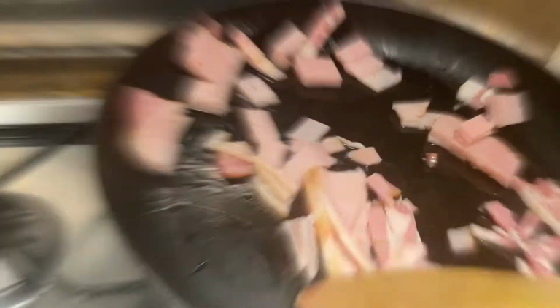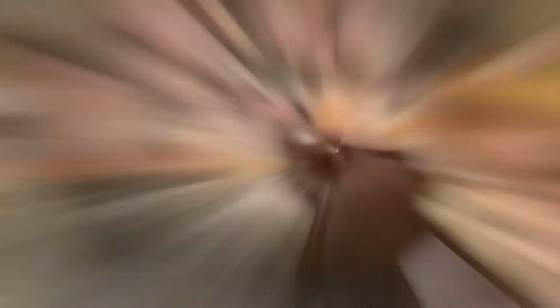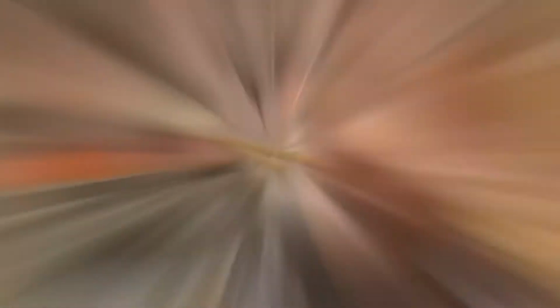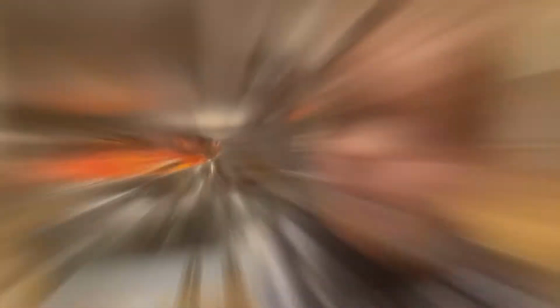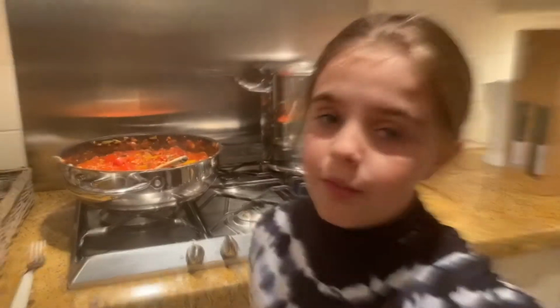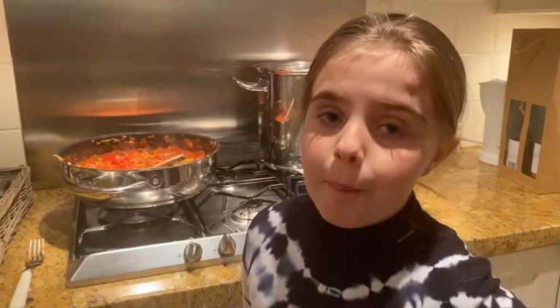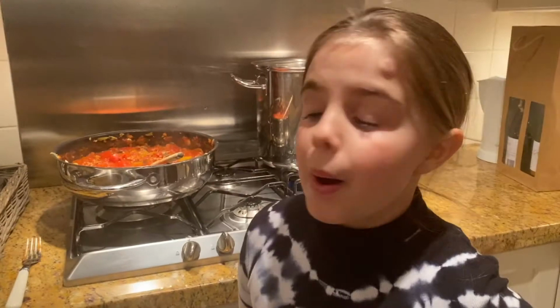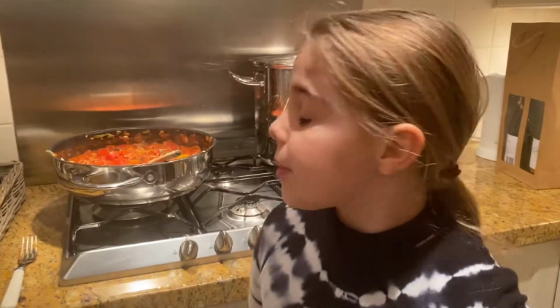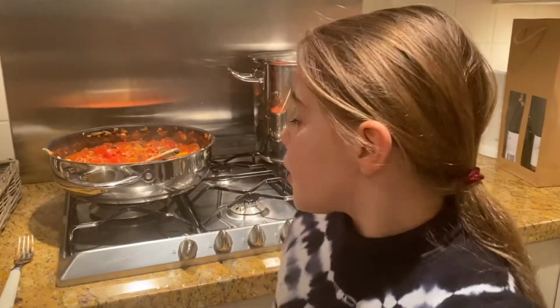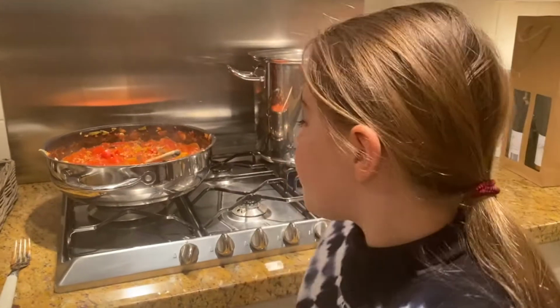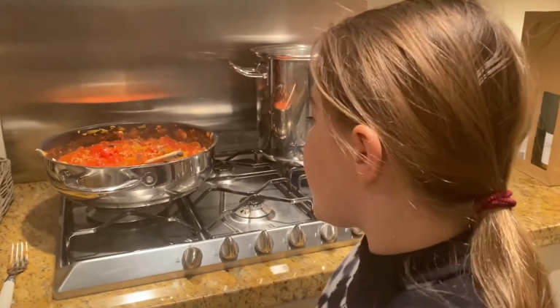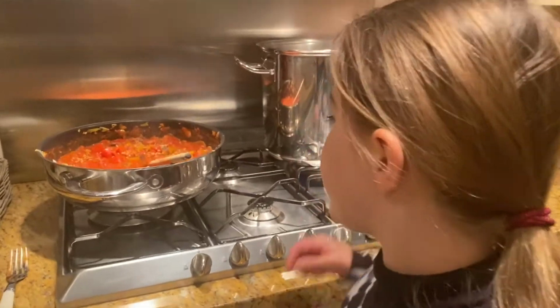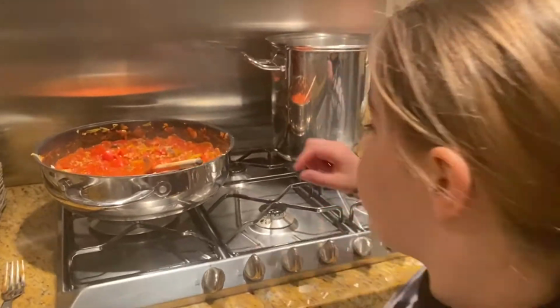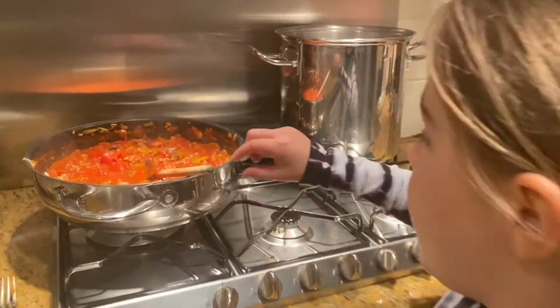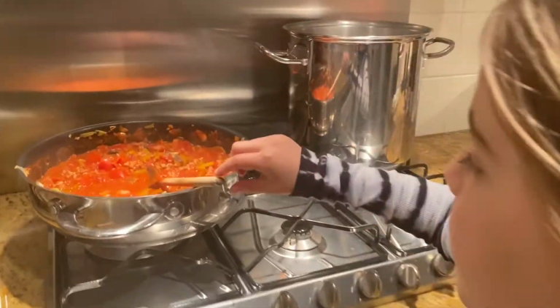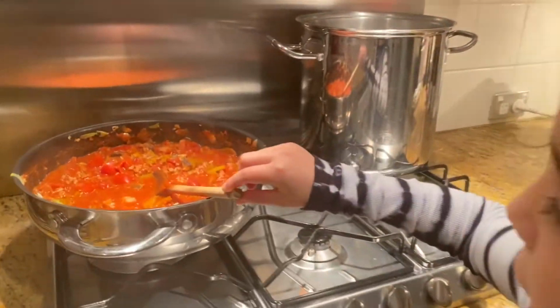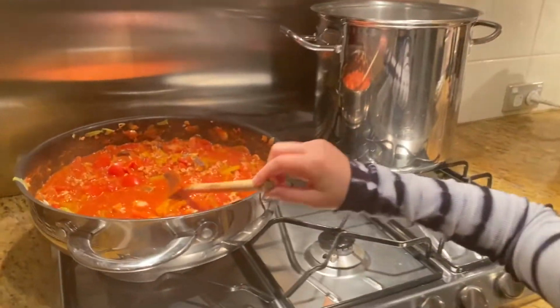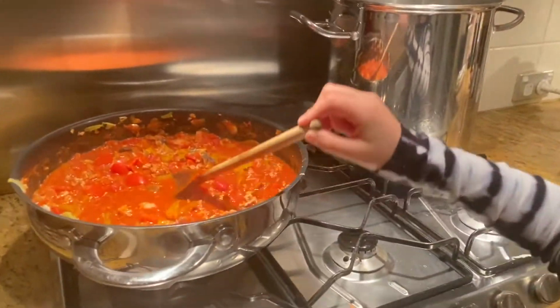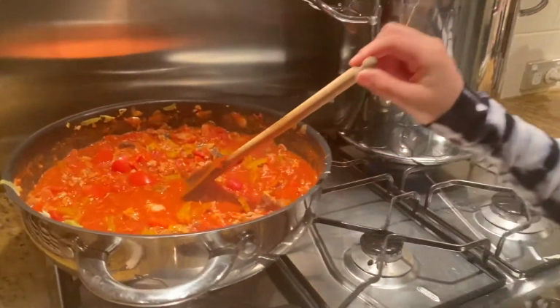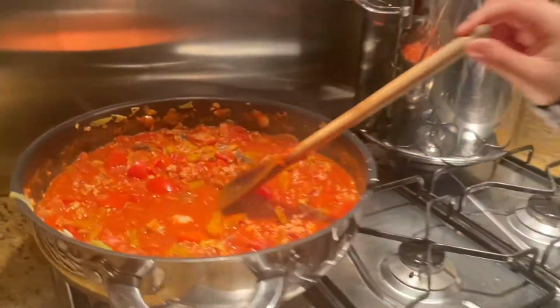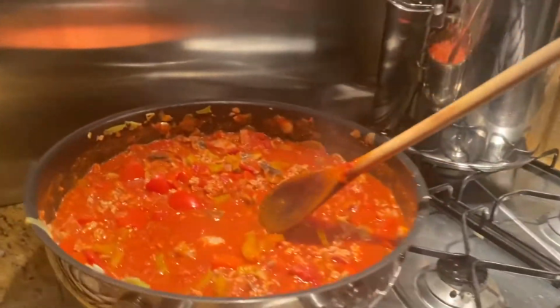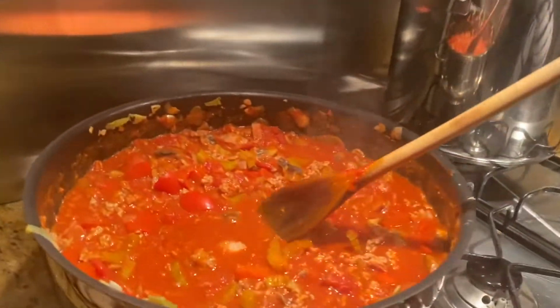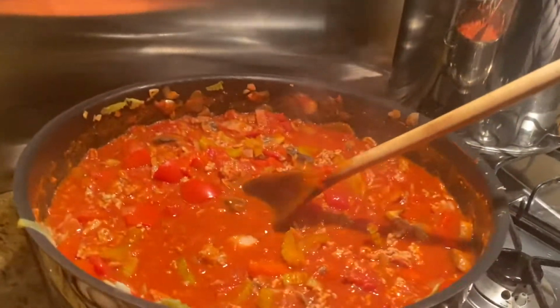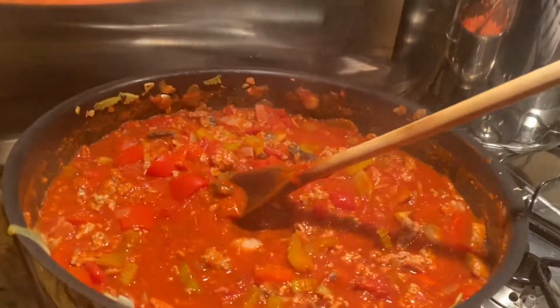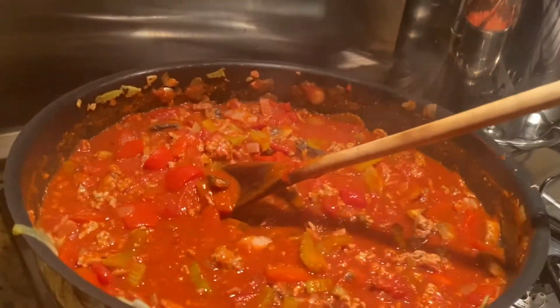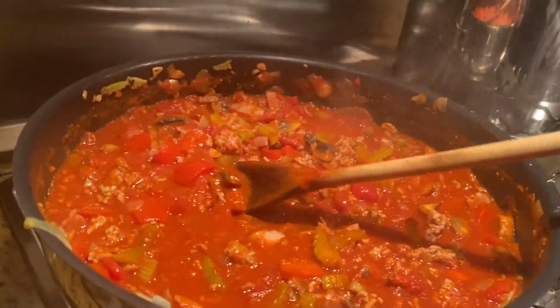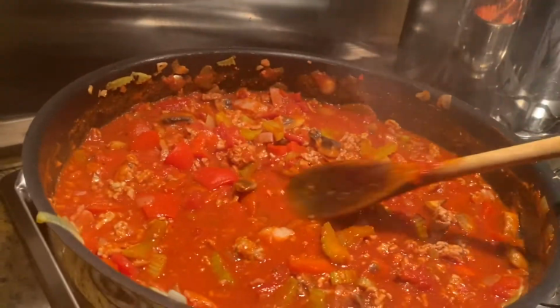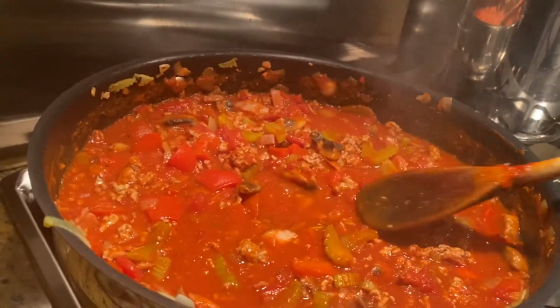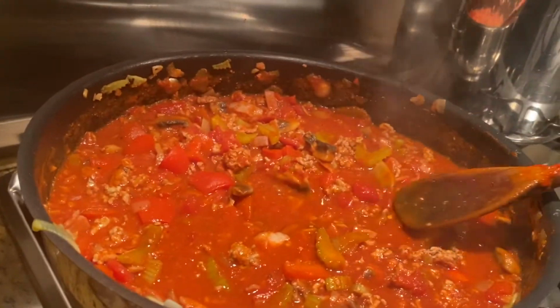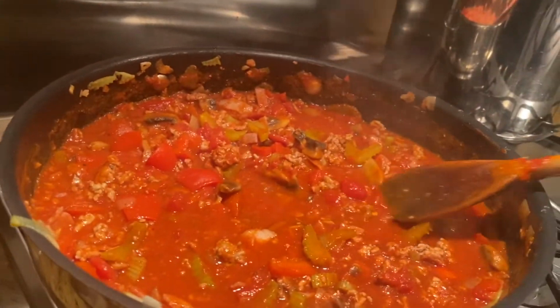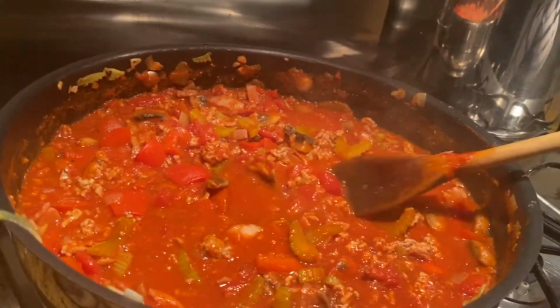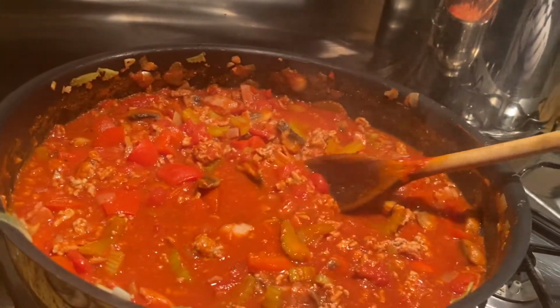Just leave it bubbling away for about half an hour. Yum yum yum!